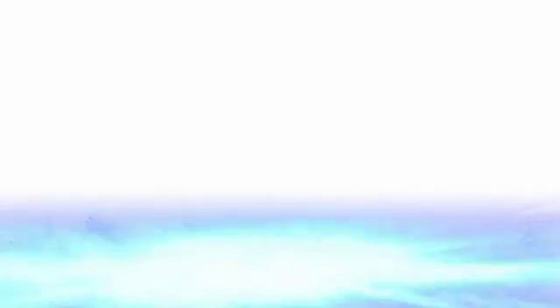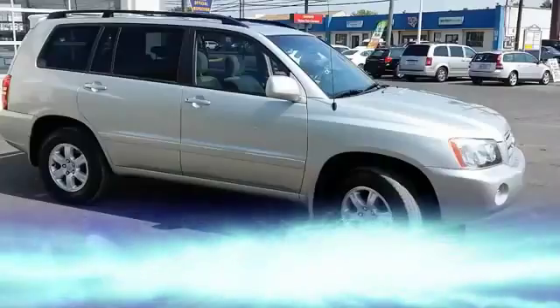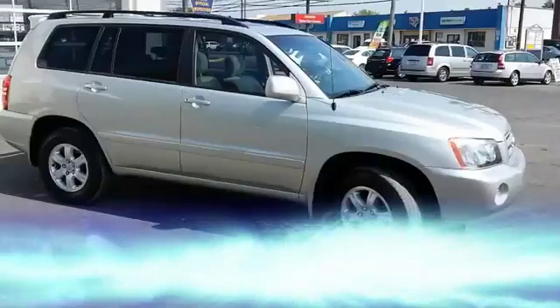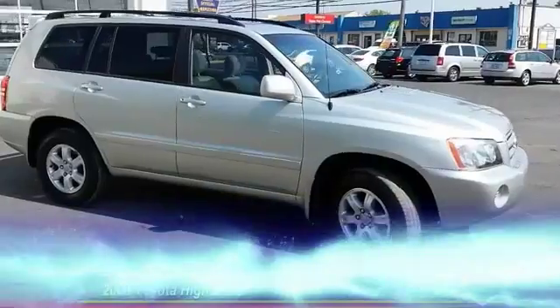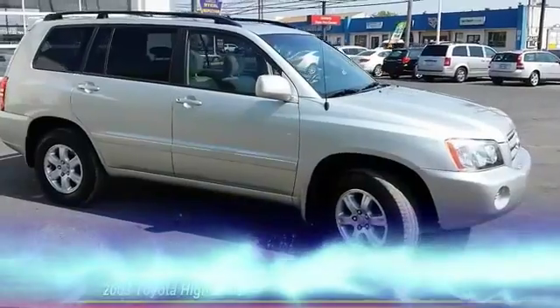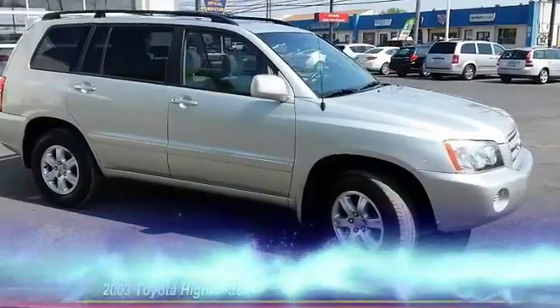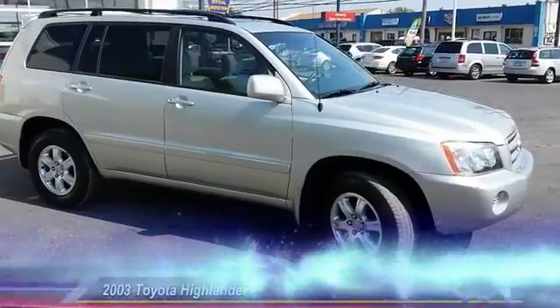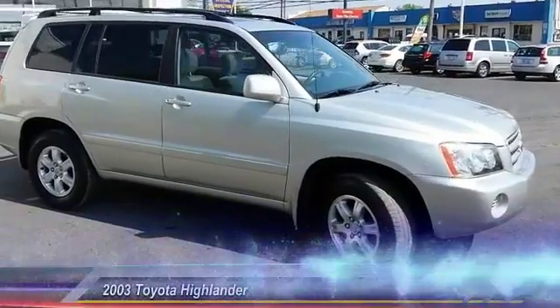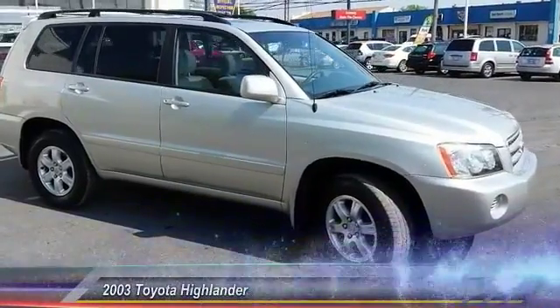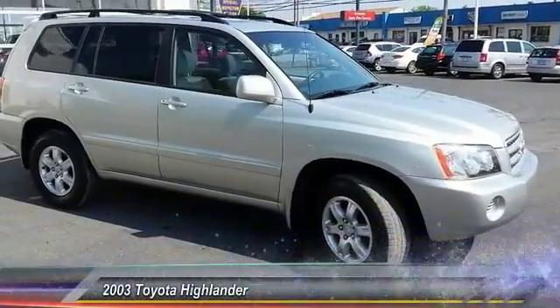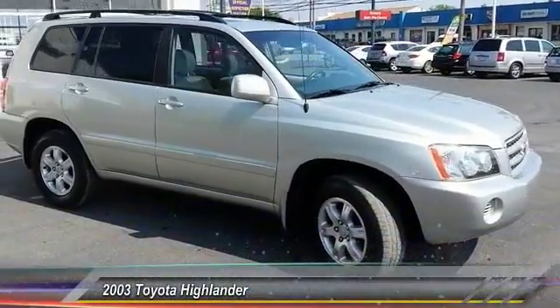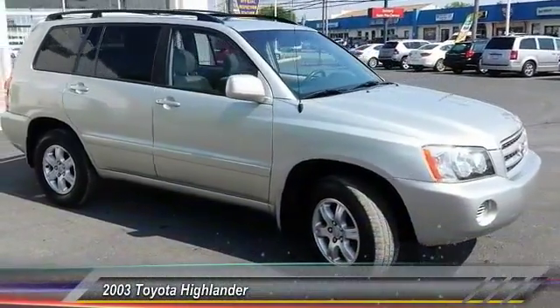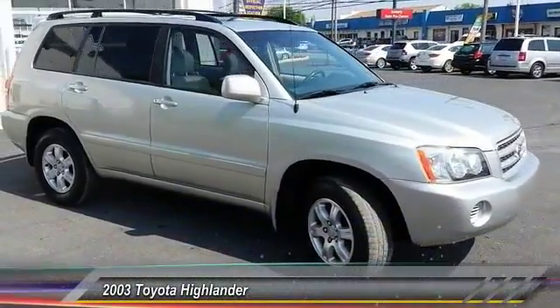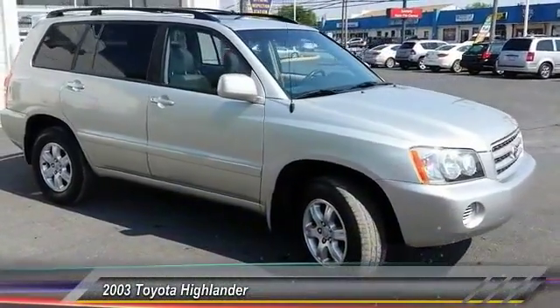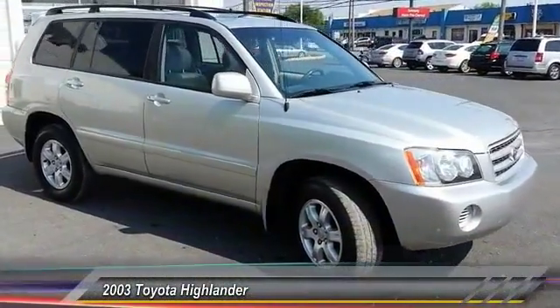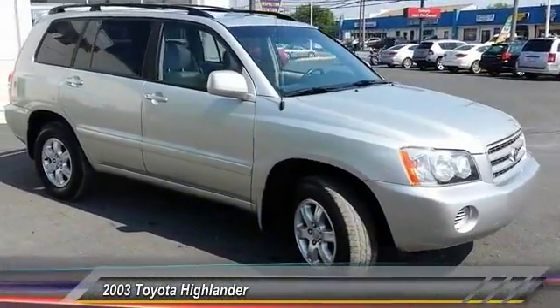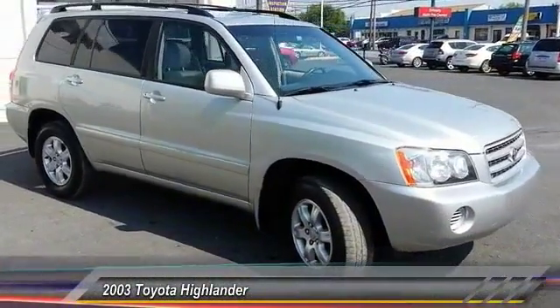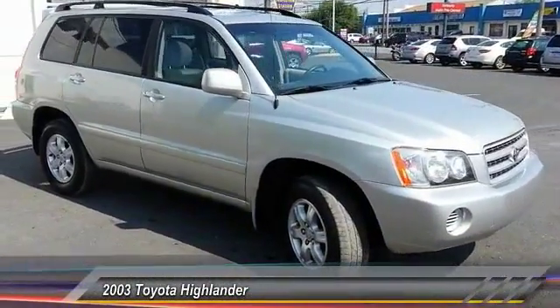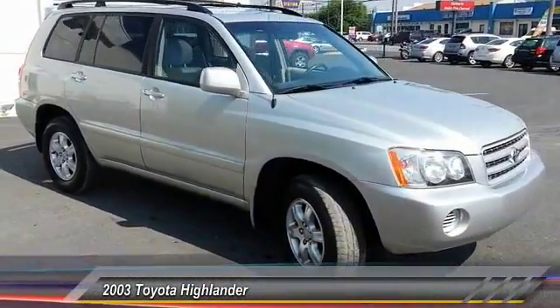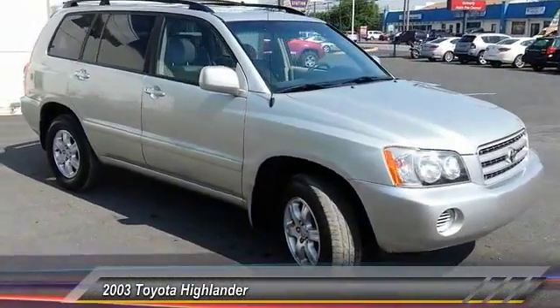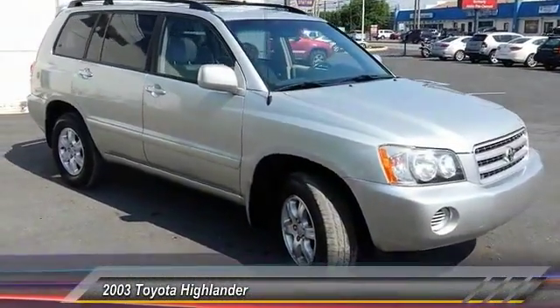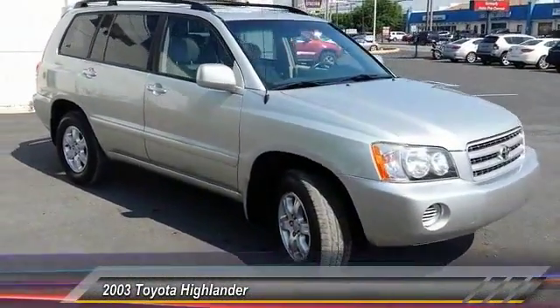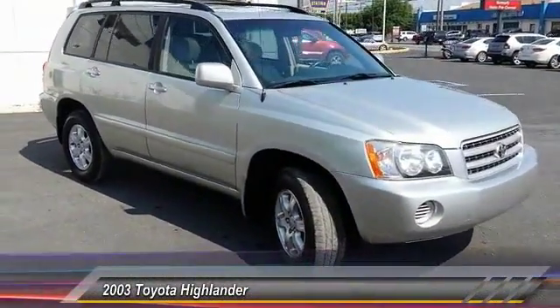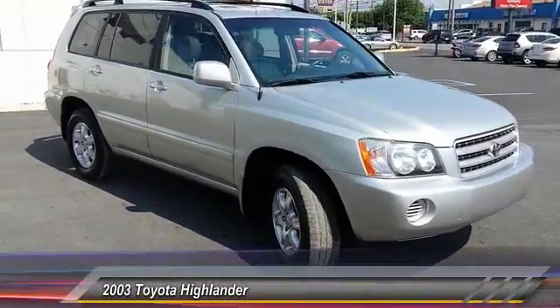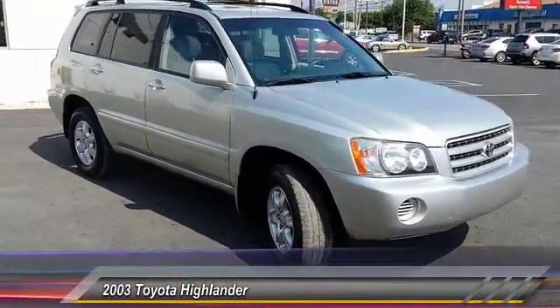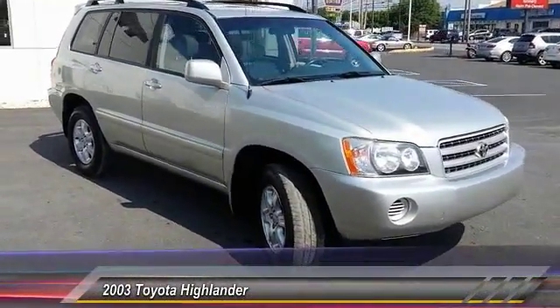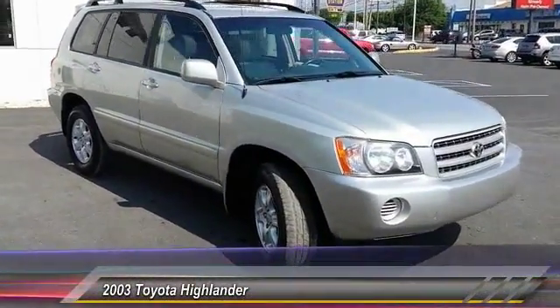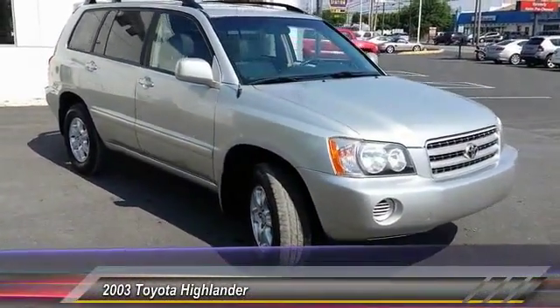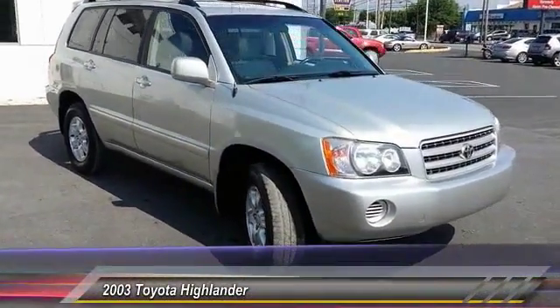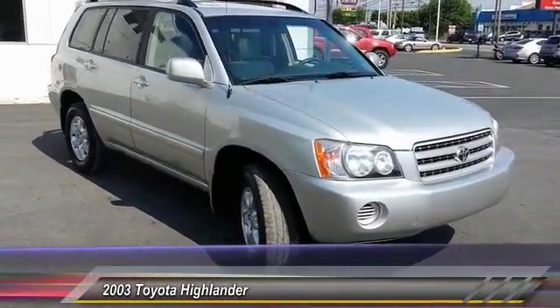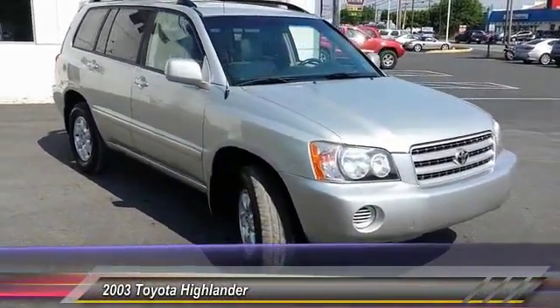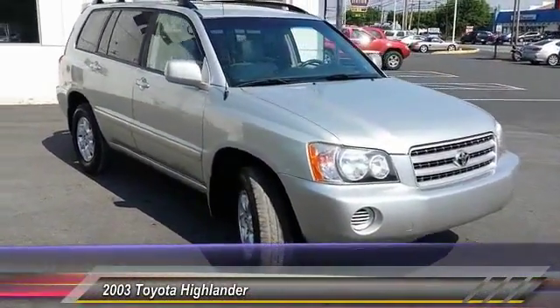The 2003 Highlander. The Highlander is the SUV that's thought of everything.